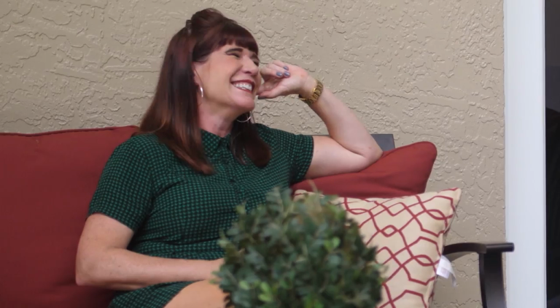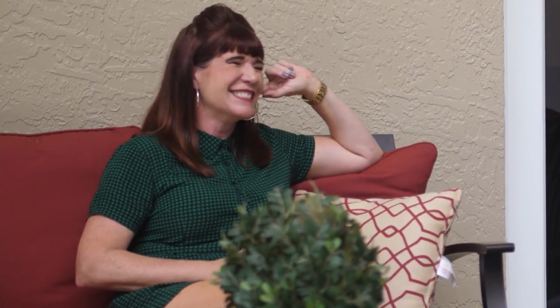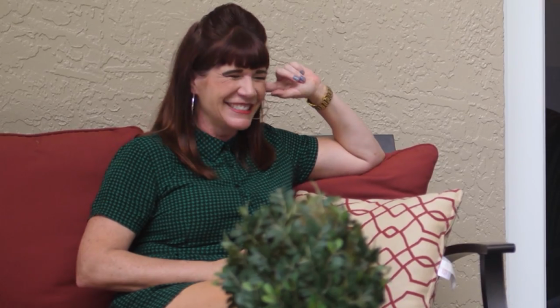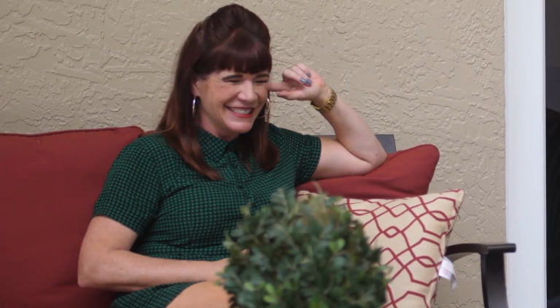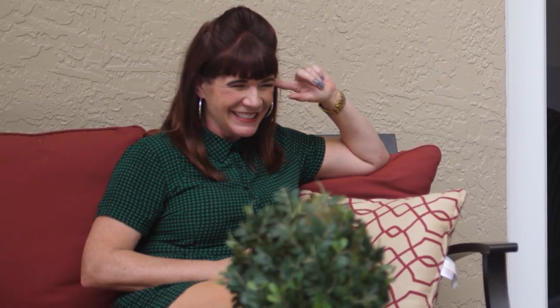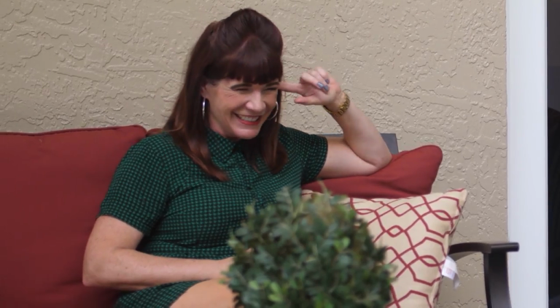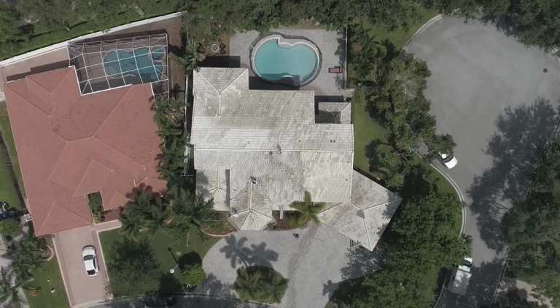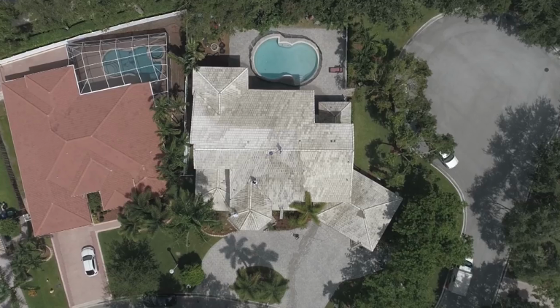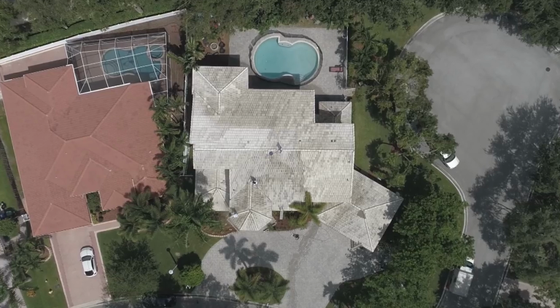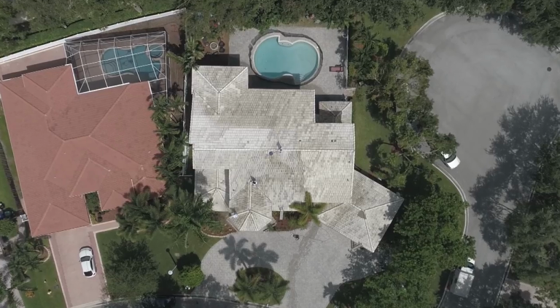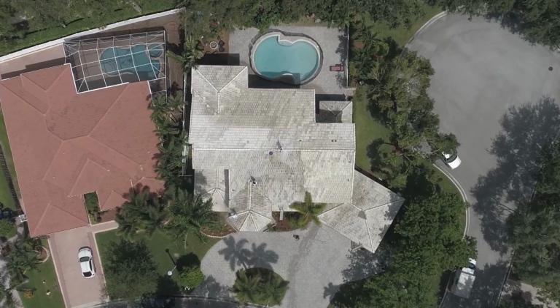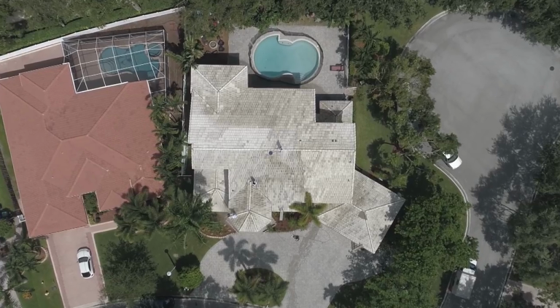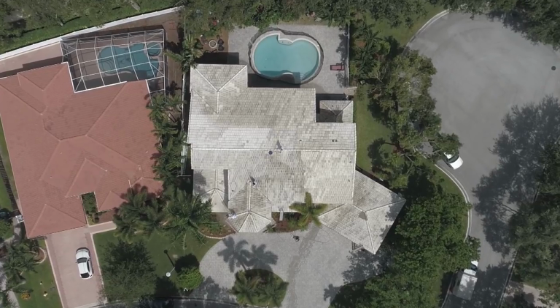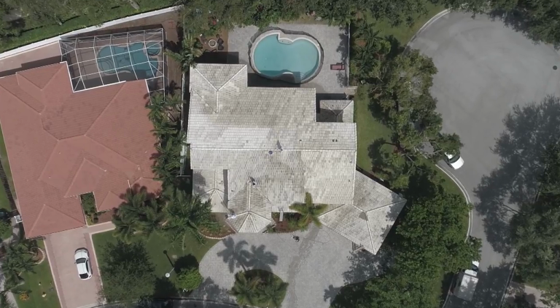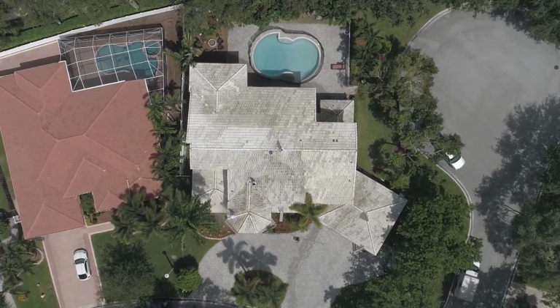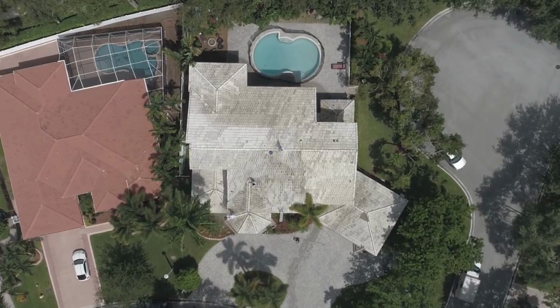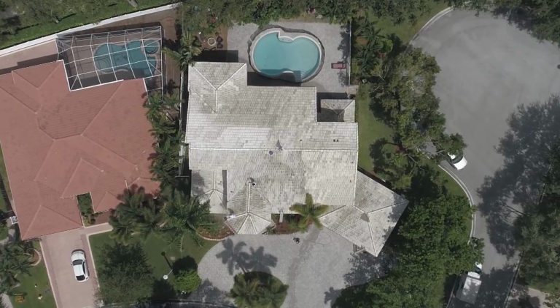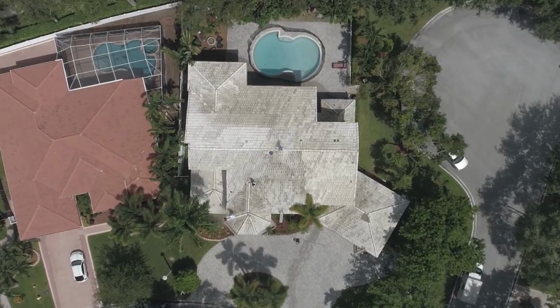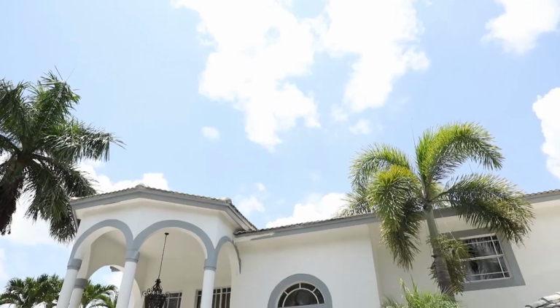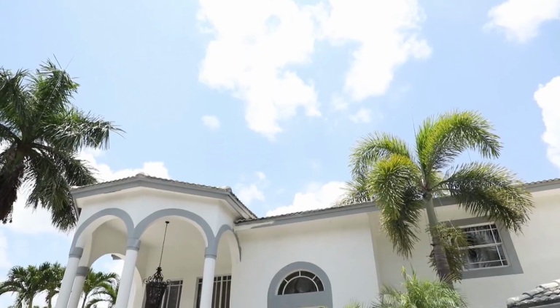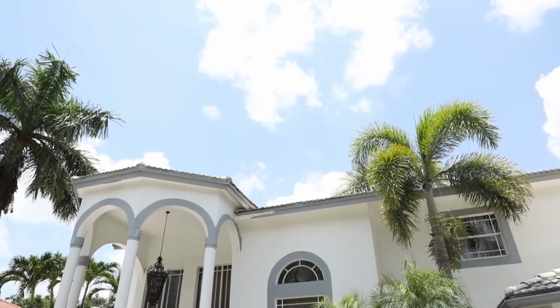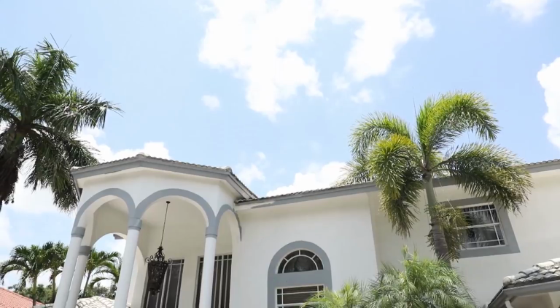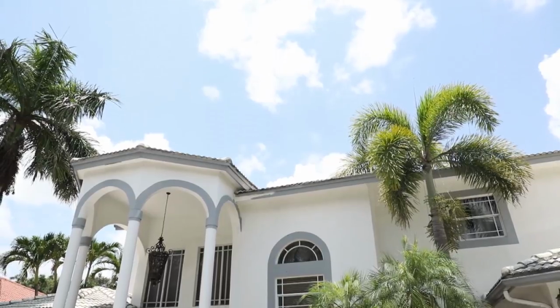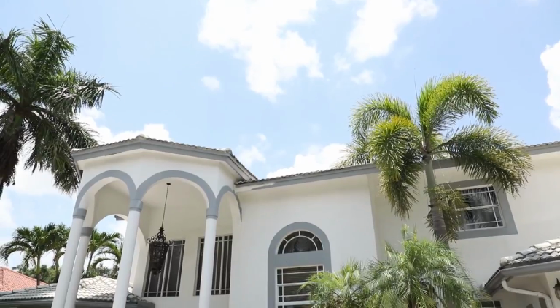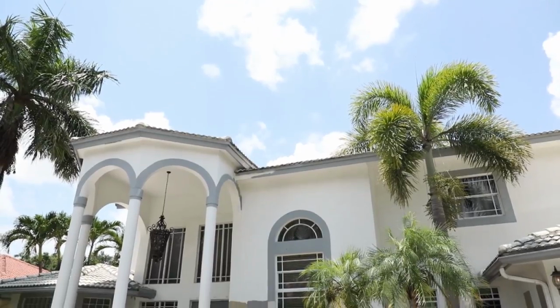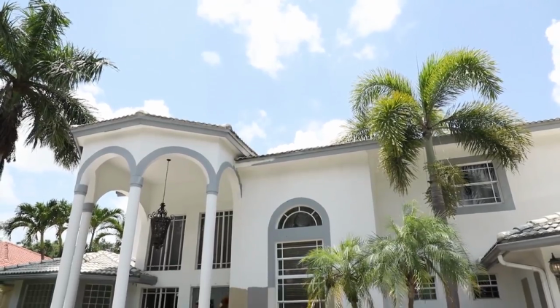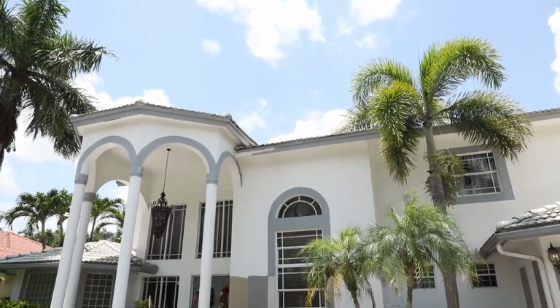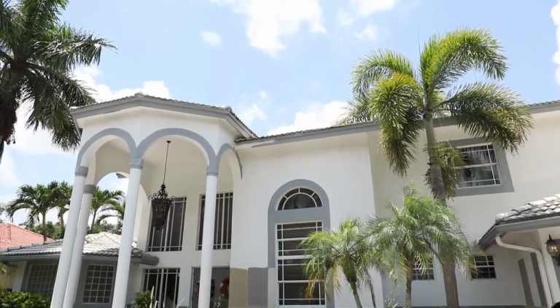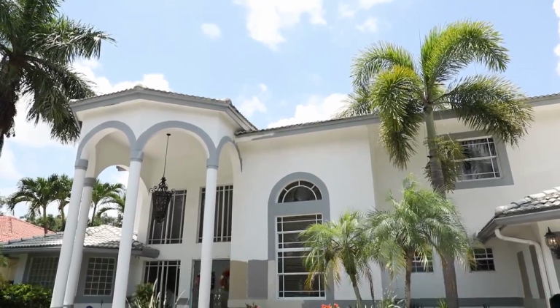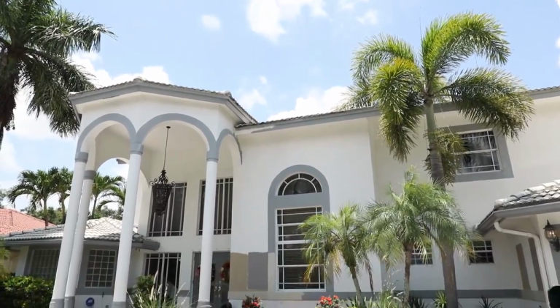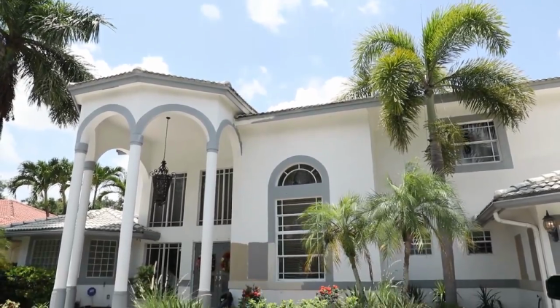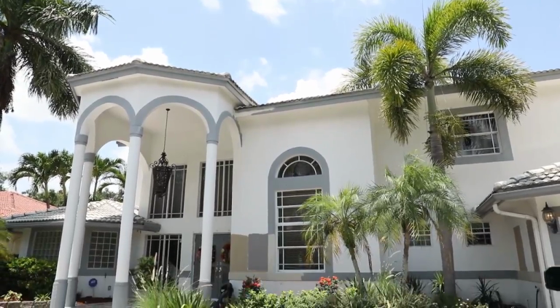Doug and Kelly from Coral Springs, Florida live in this 3,500 square foot home that is in need of some upgrades.